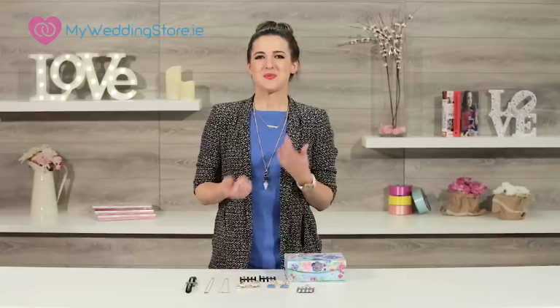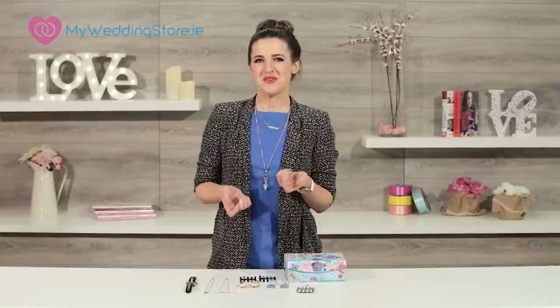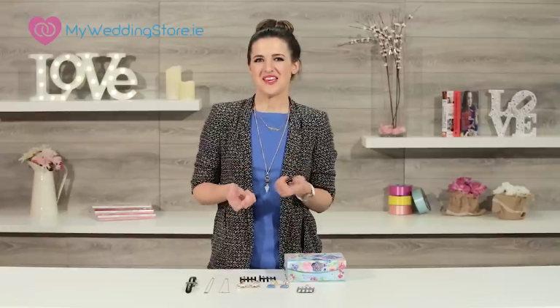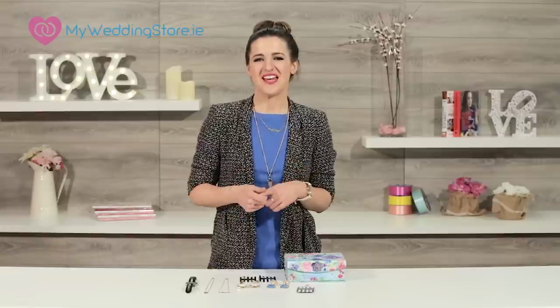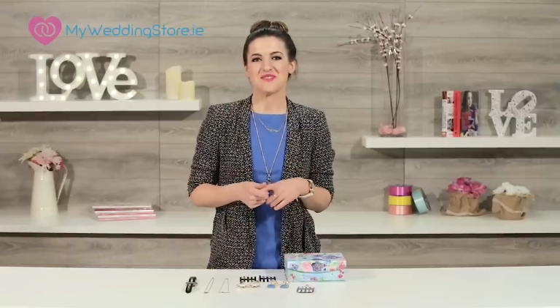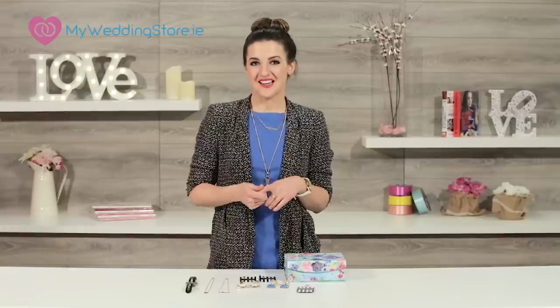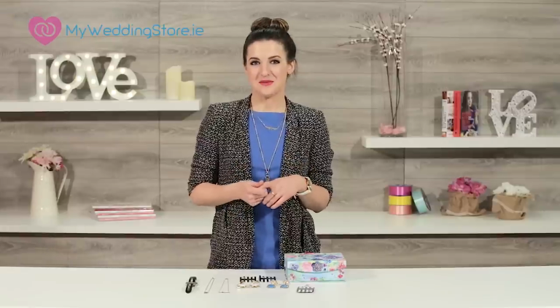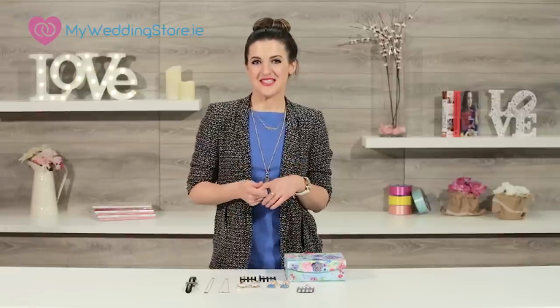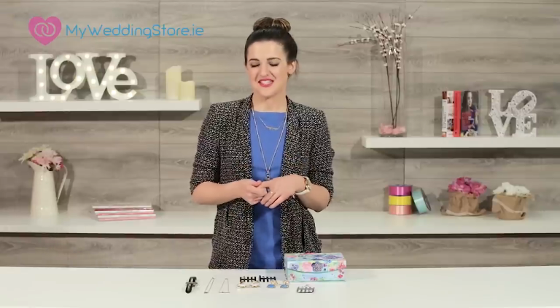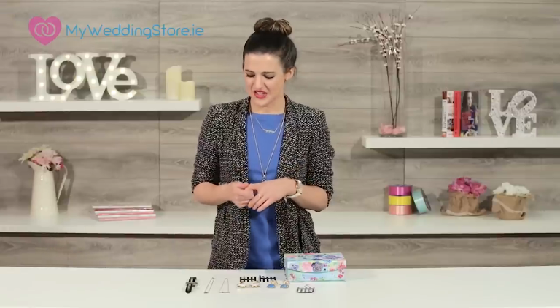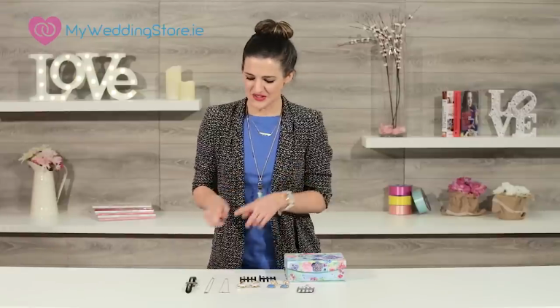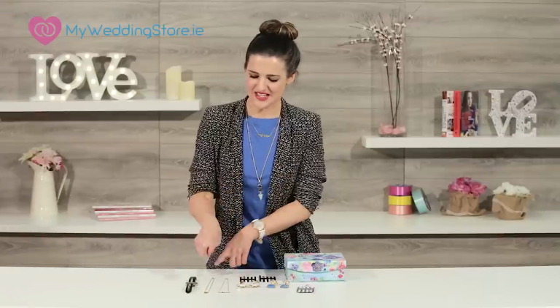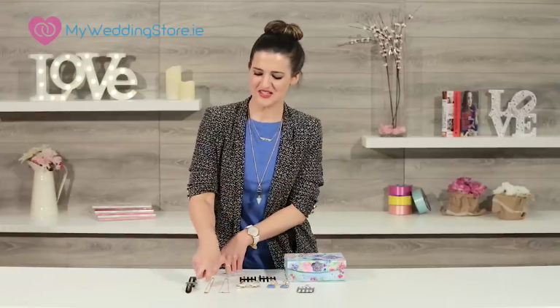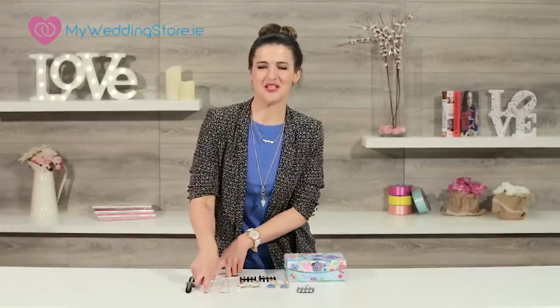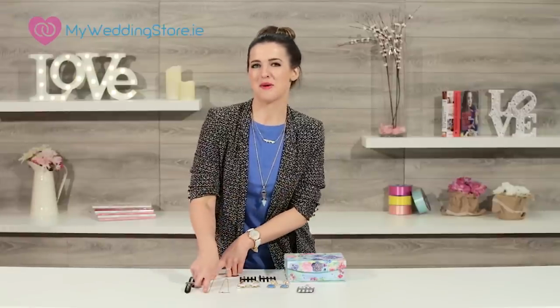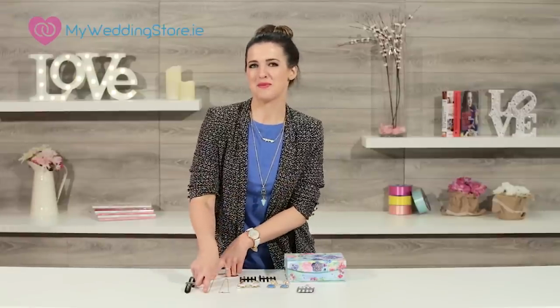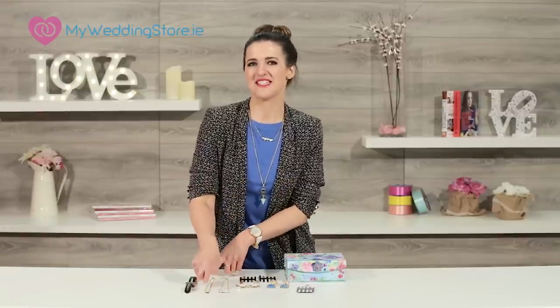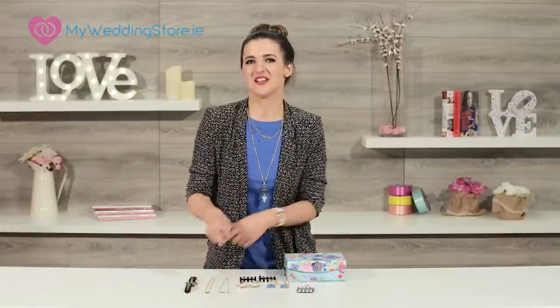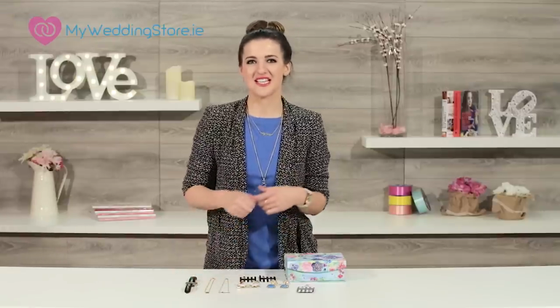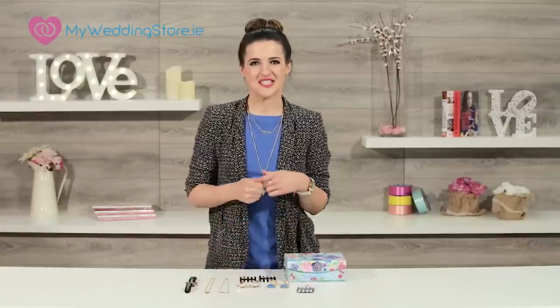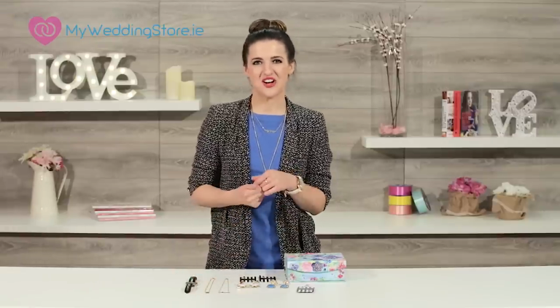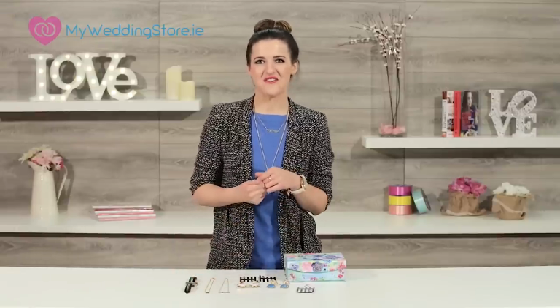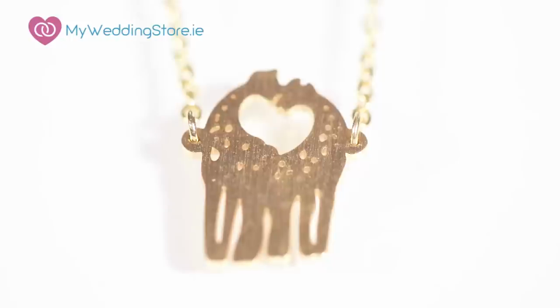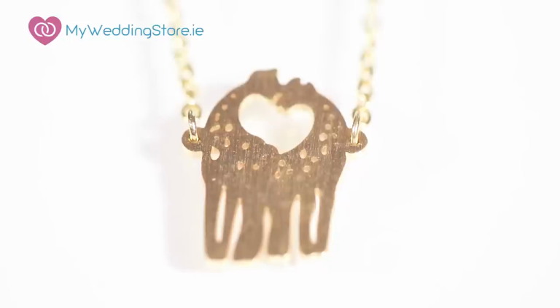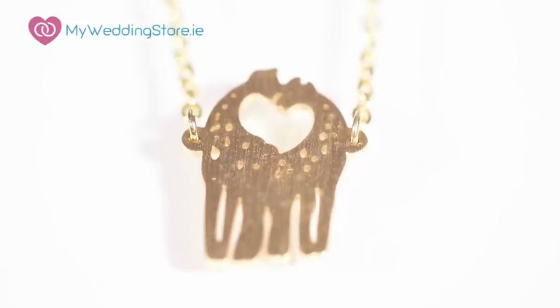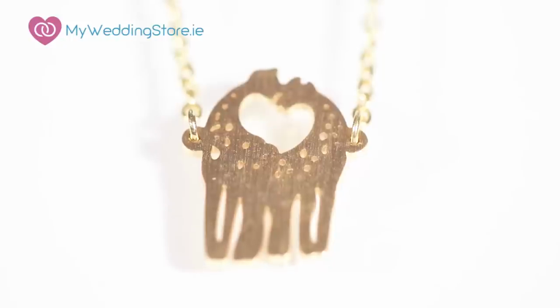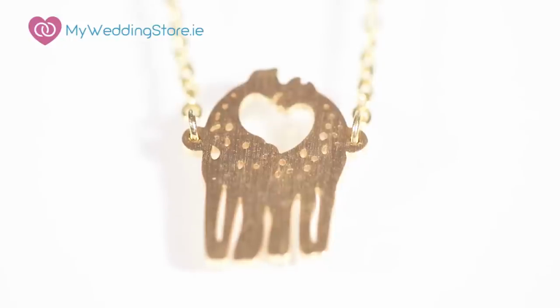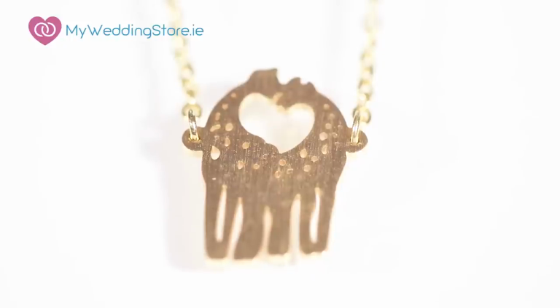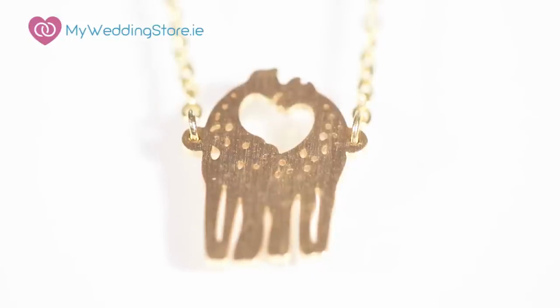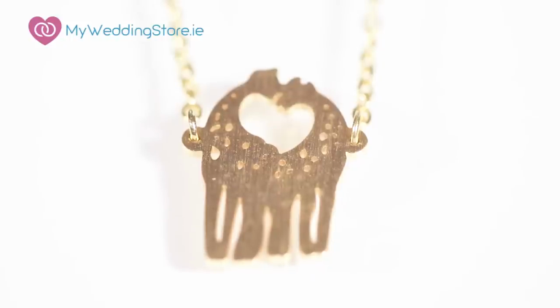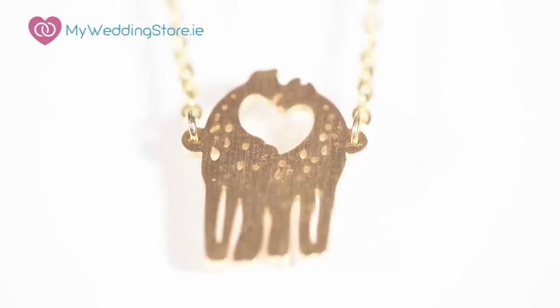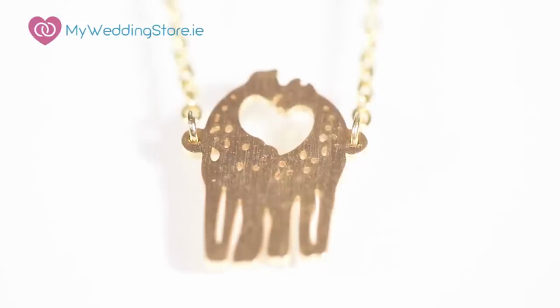Apart from the skyline pieces she also has this really popular piece called the Kissing Giraffe. And she finds it really hard to keep this one on the shelves.